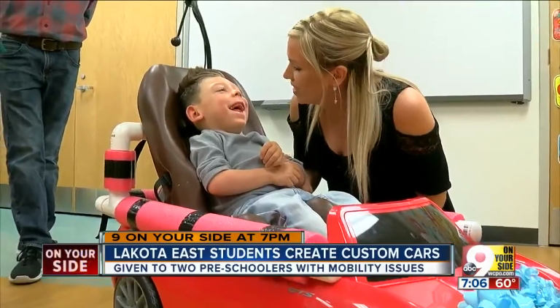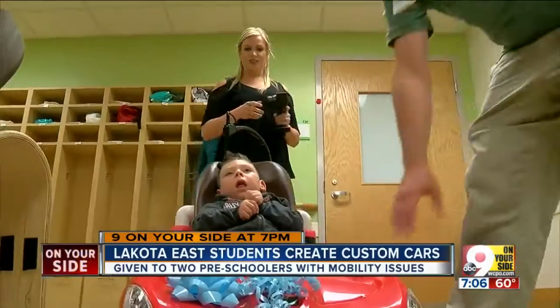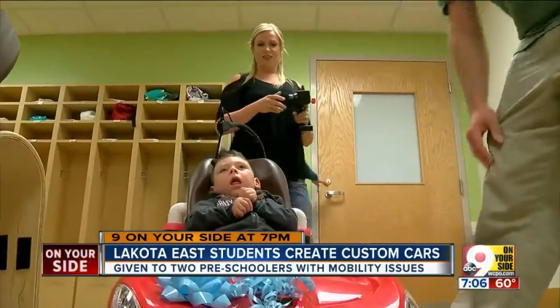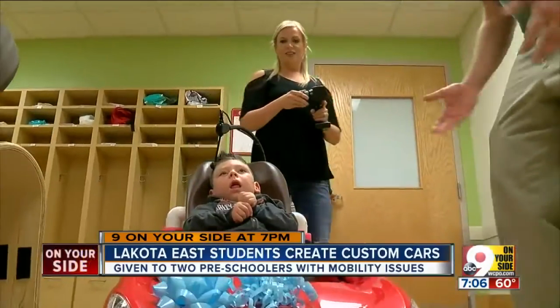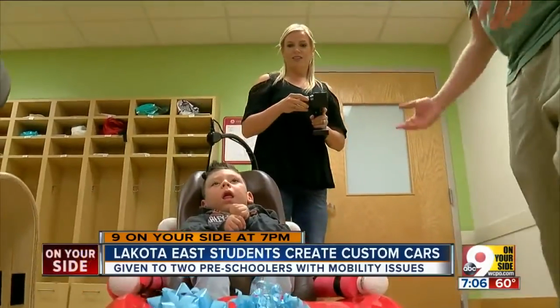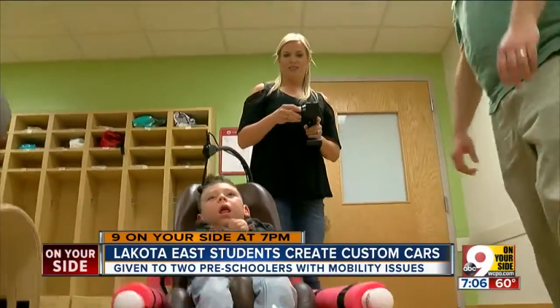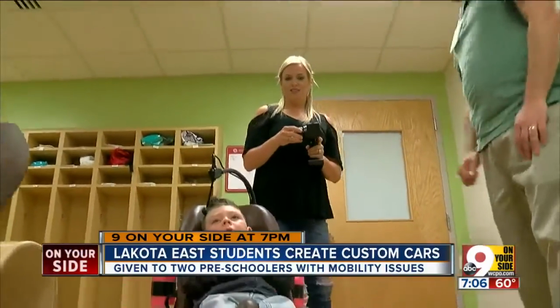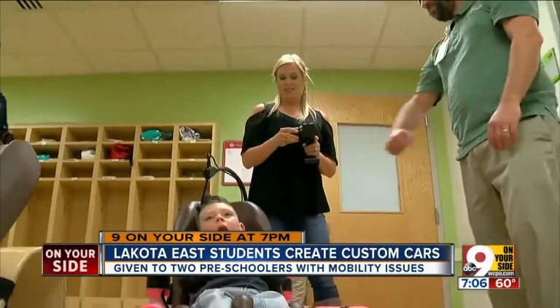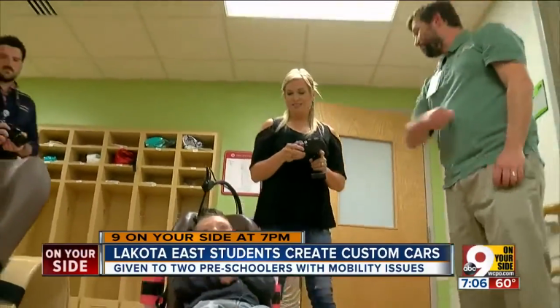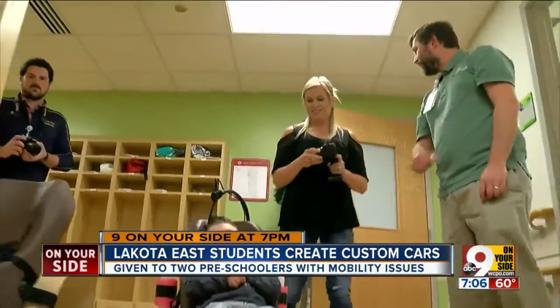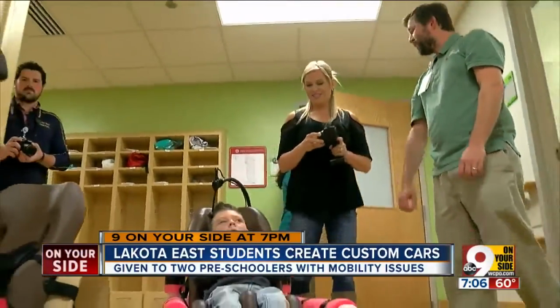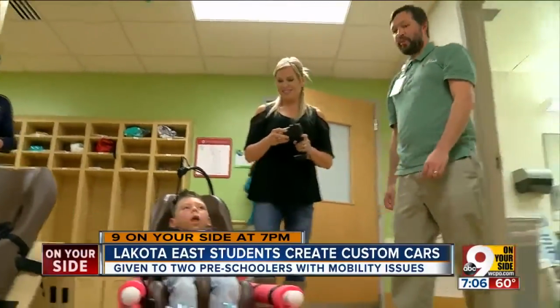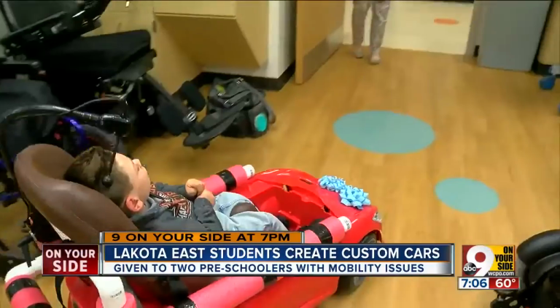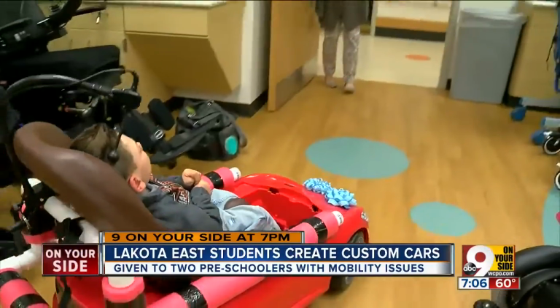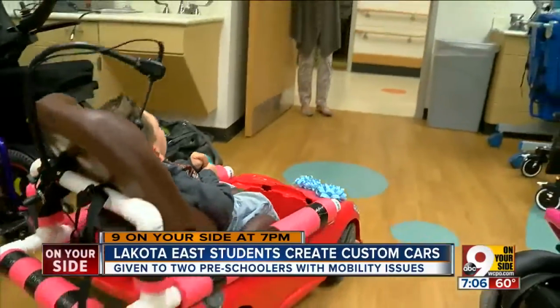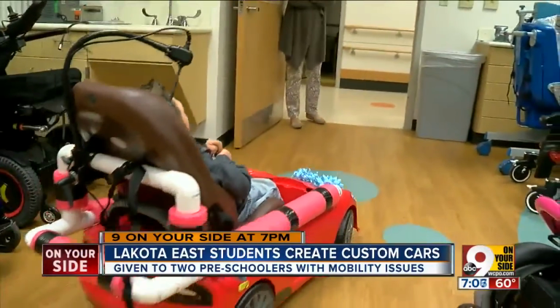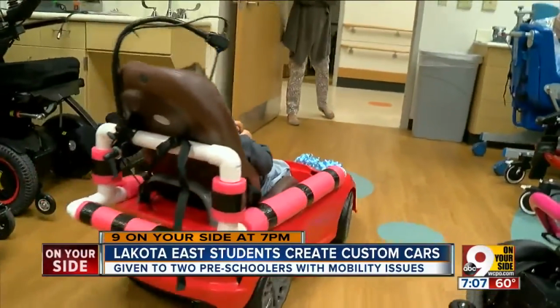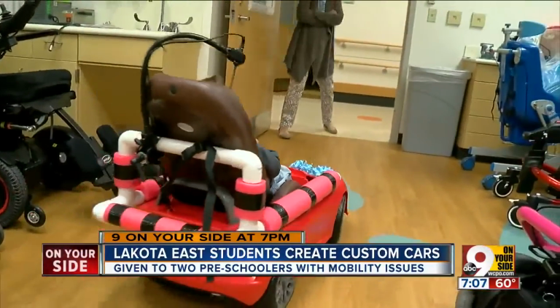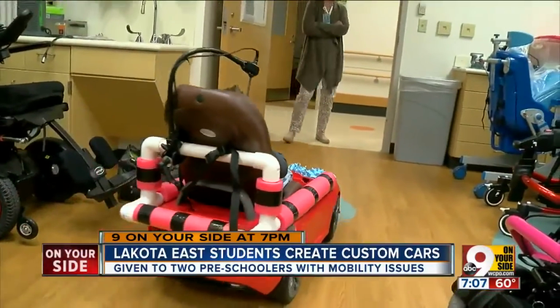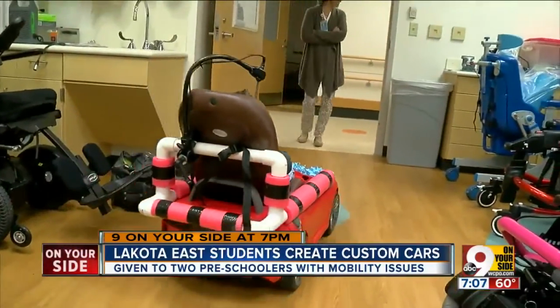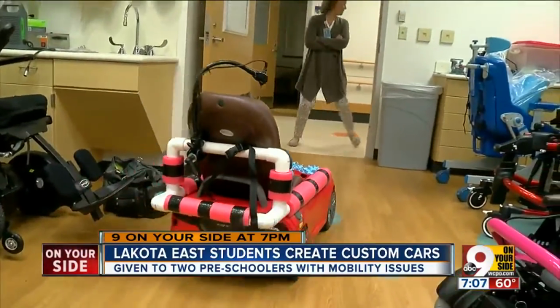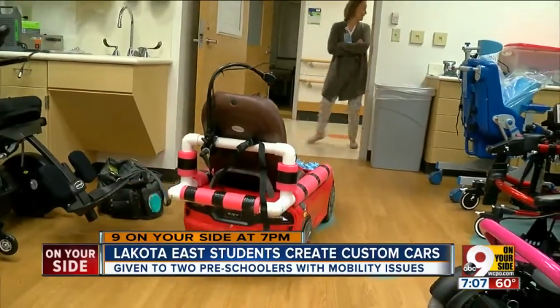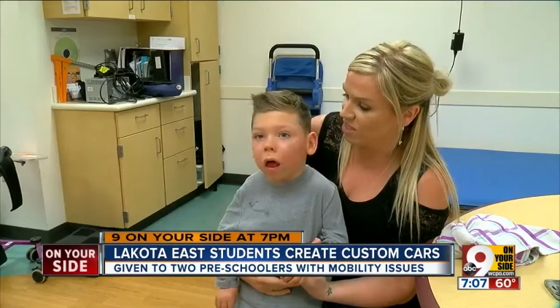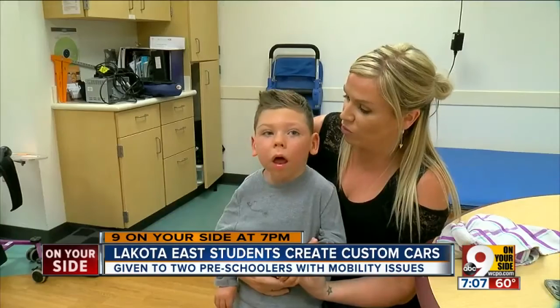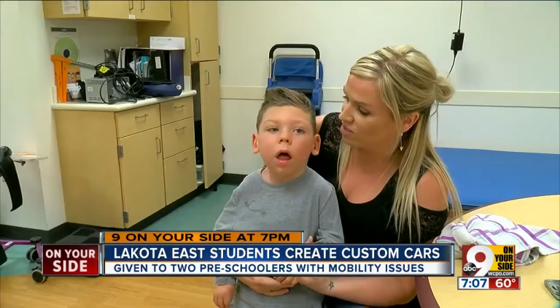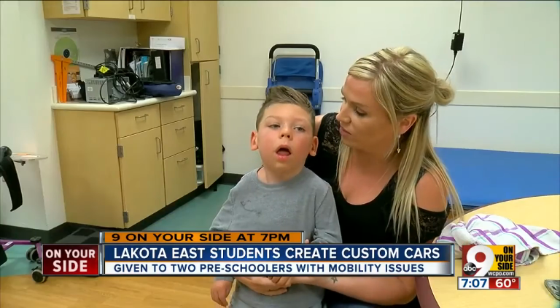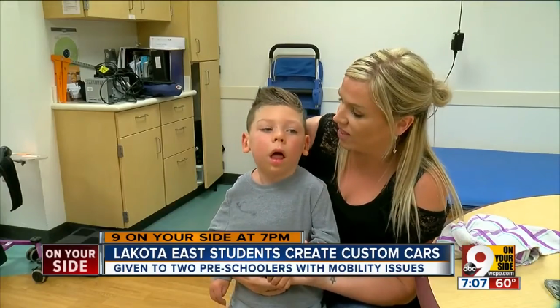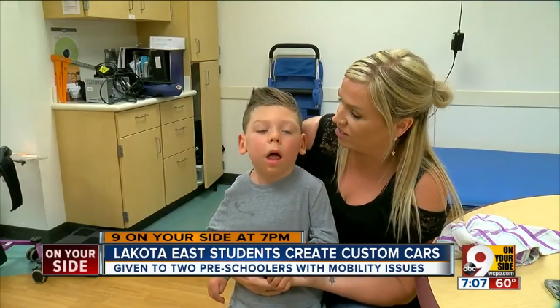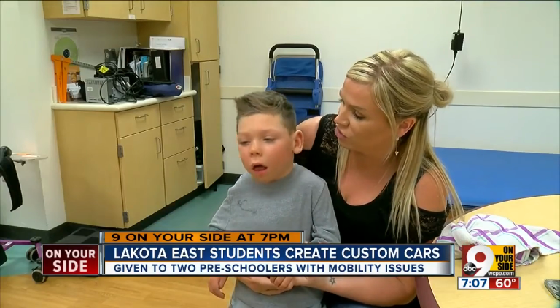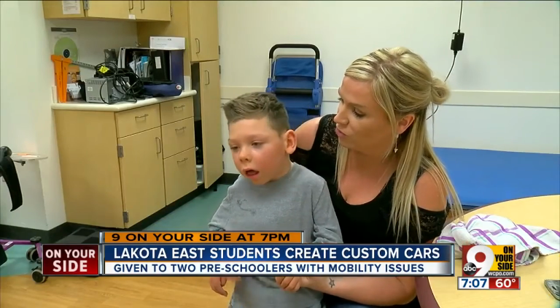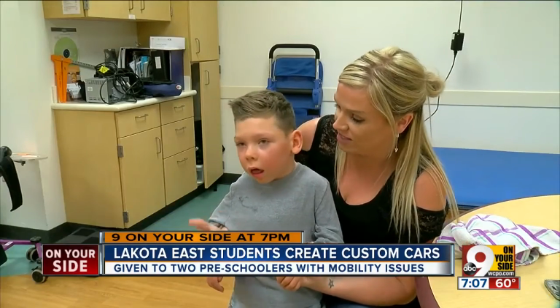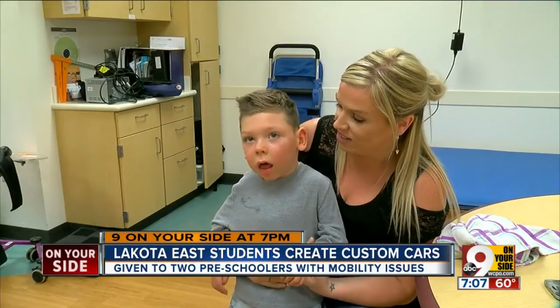Just listen to mom Melanie Willman, who watched her son zoom today: It's really cool to see him work stuff like that, because you know he's in there.